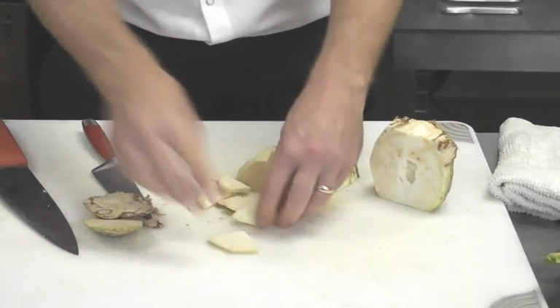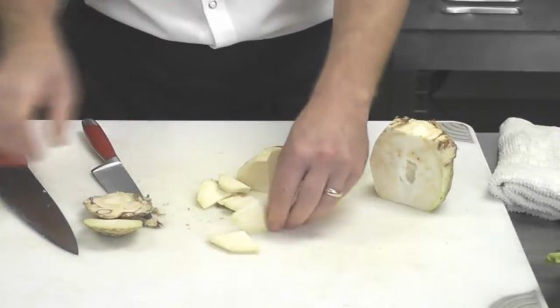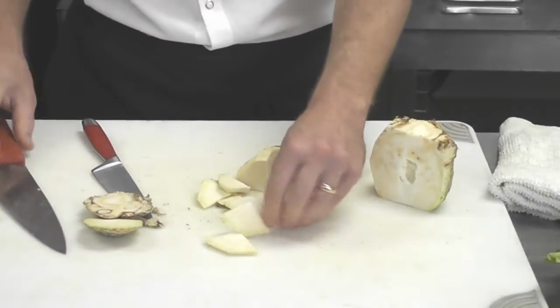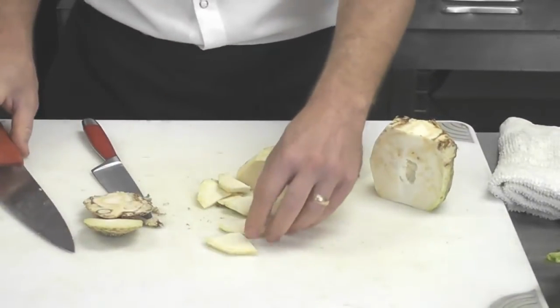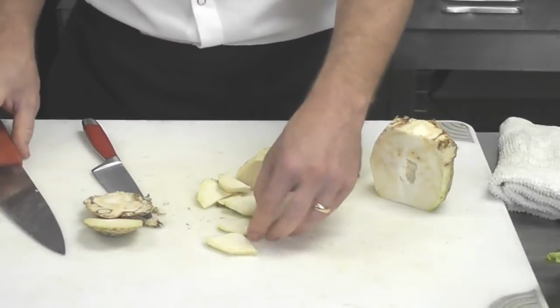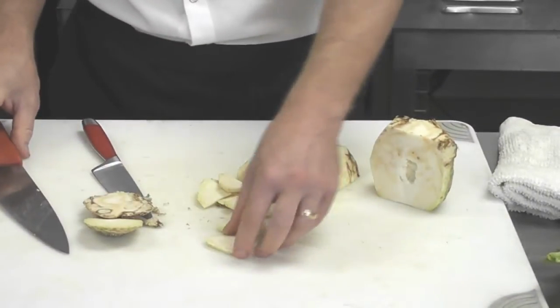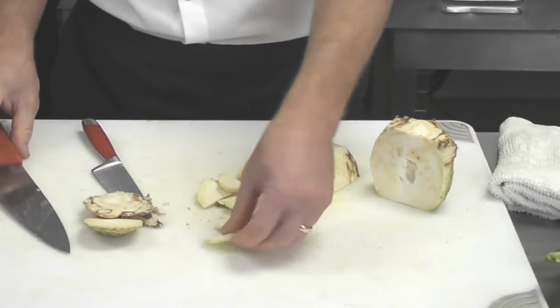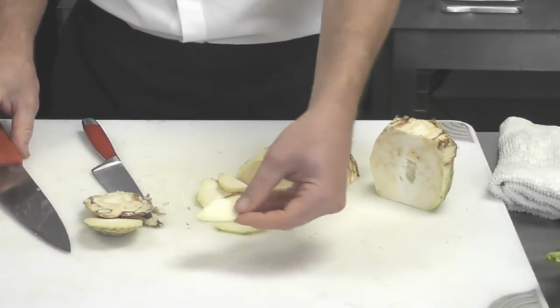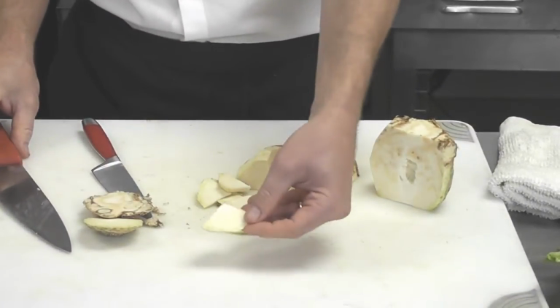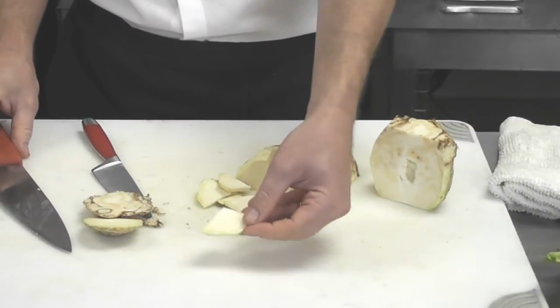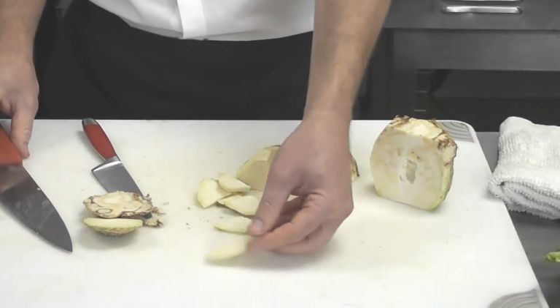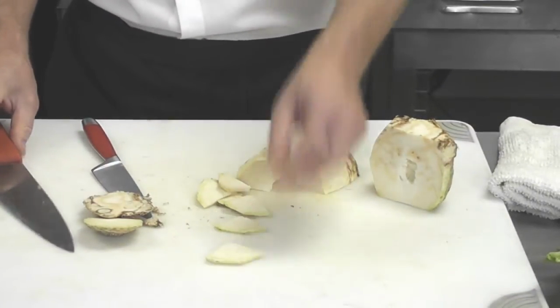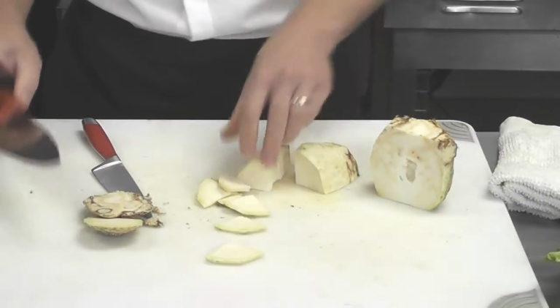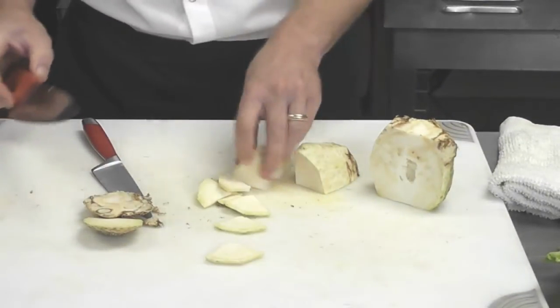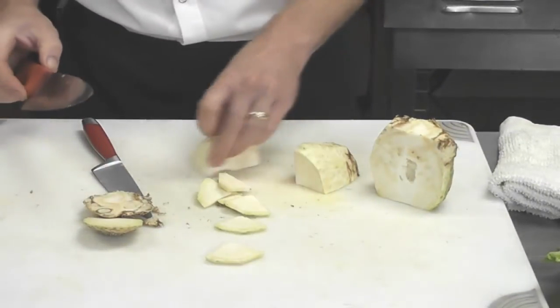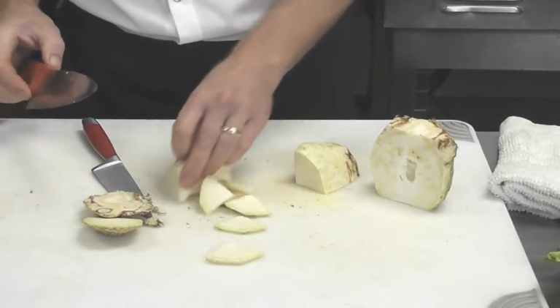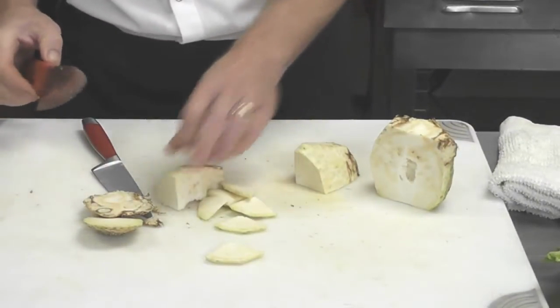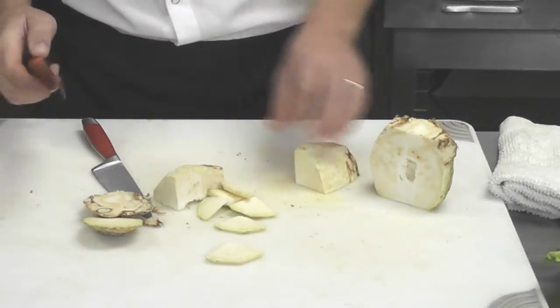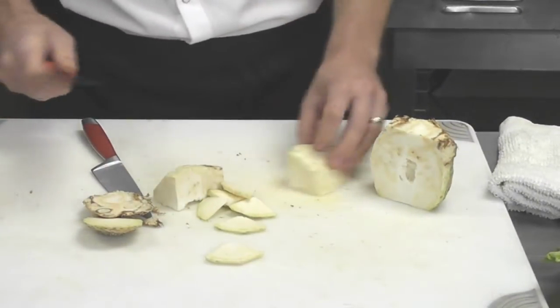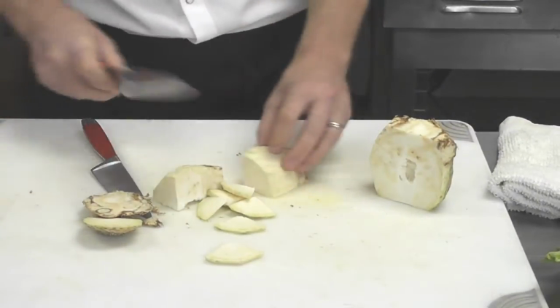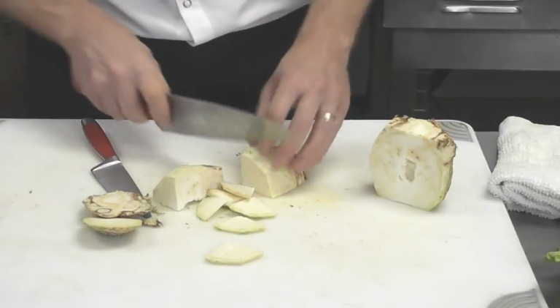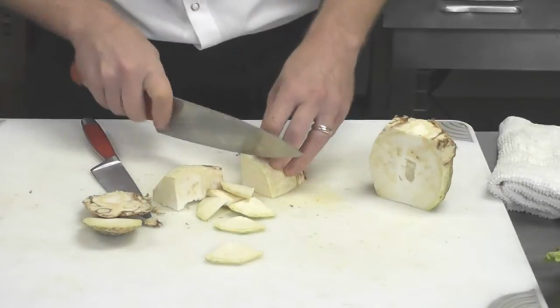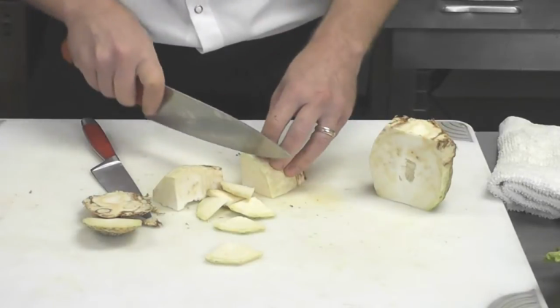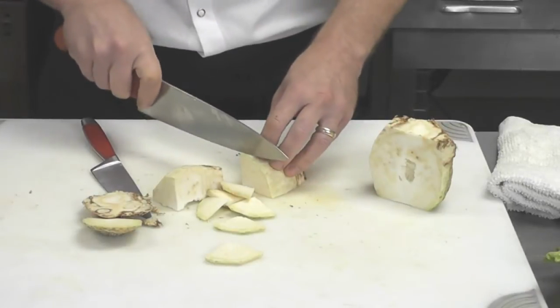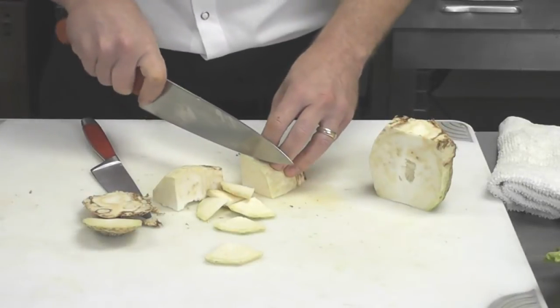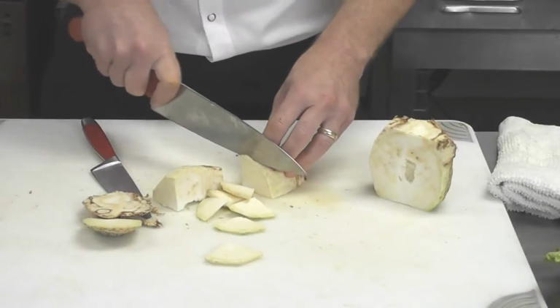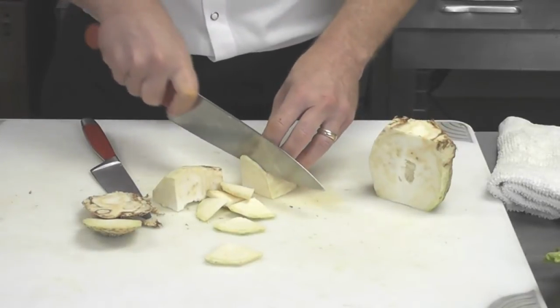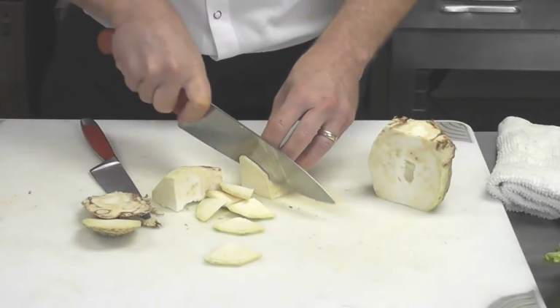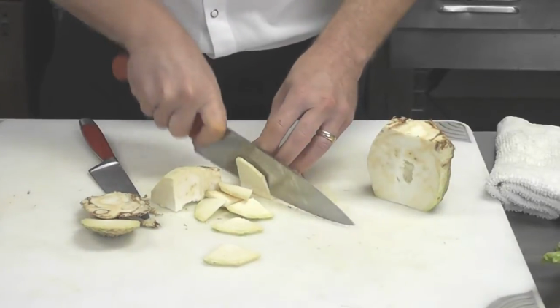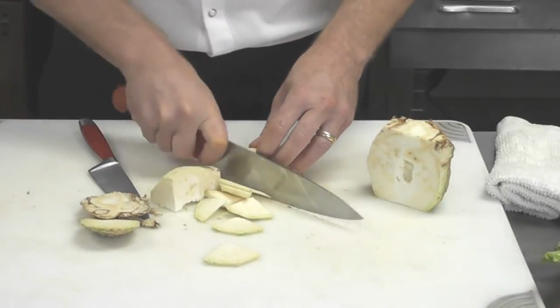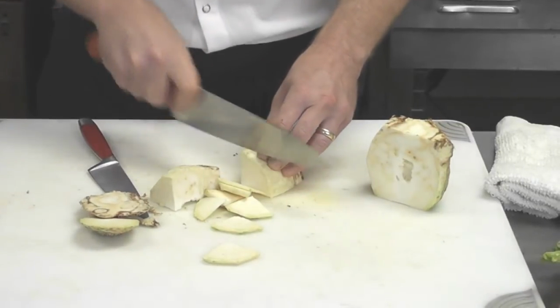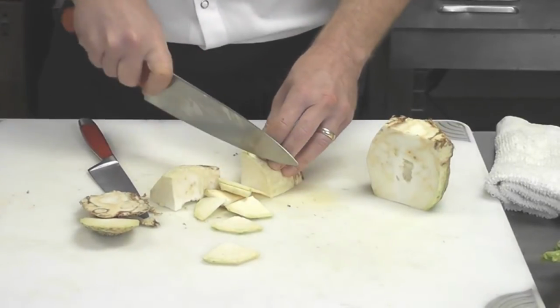From these slices alone, you could do a very simple sauté with olive oil, garlic, and salt.